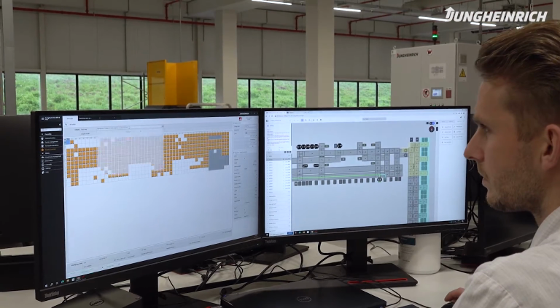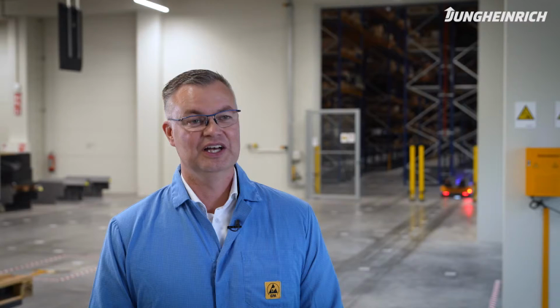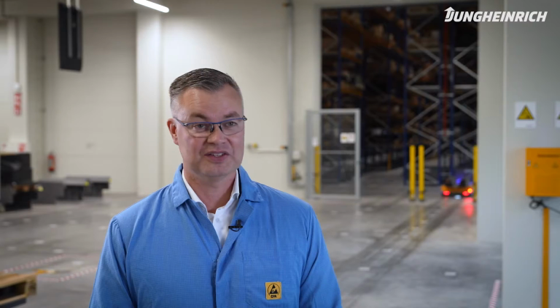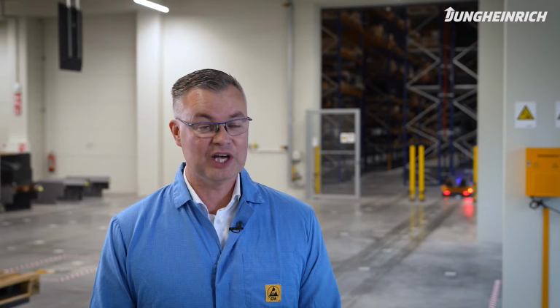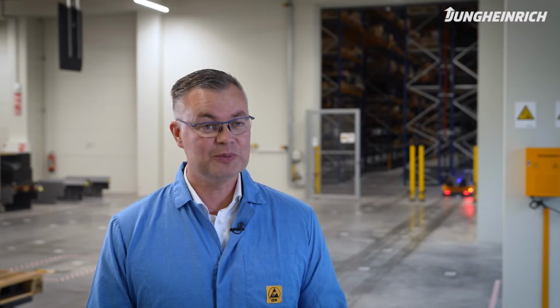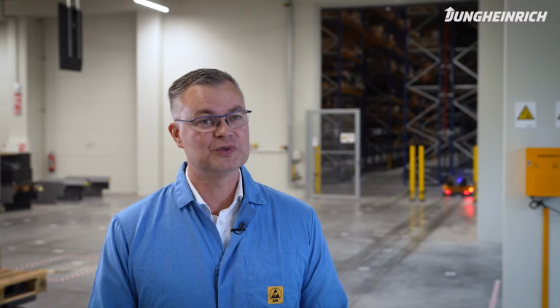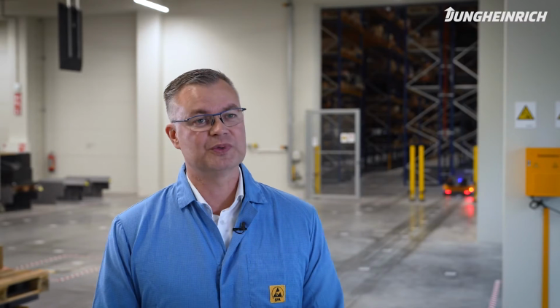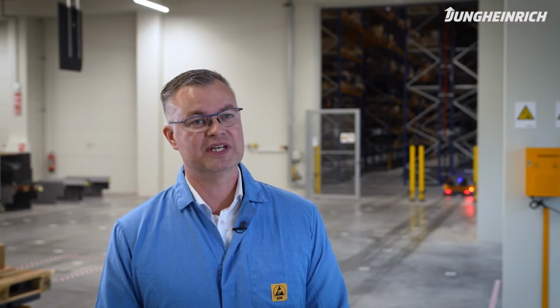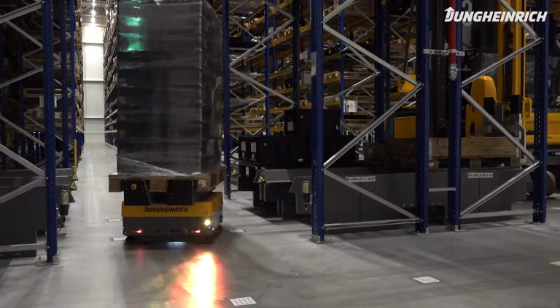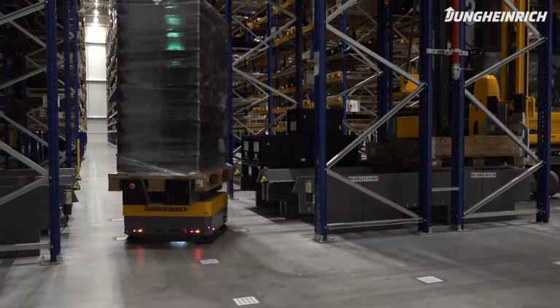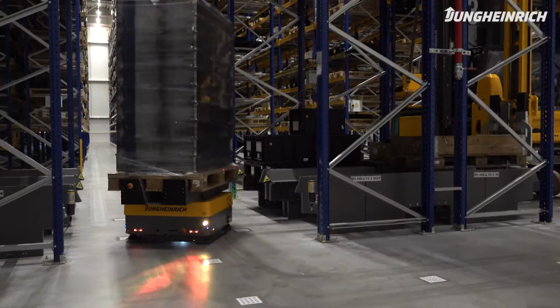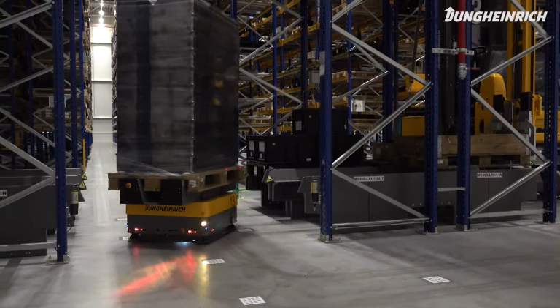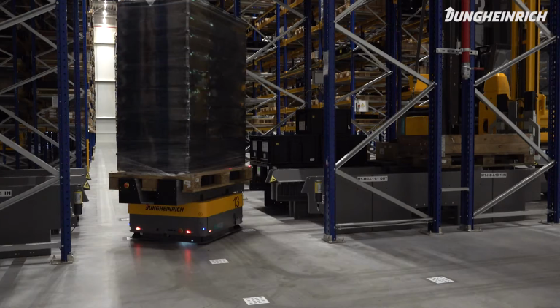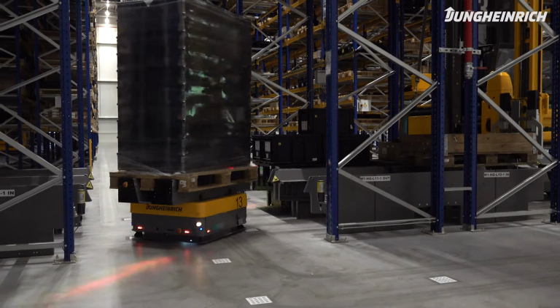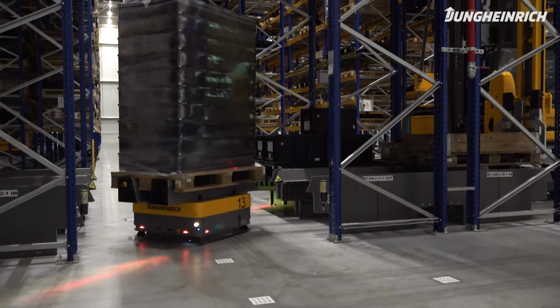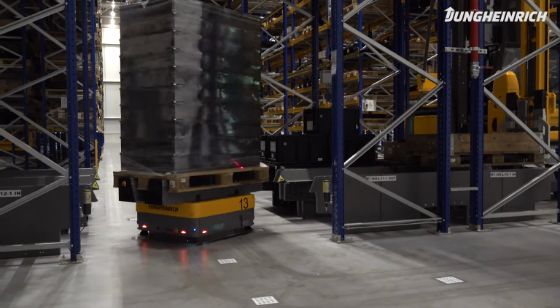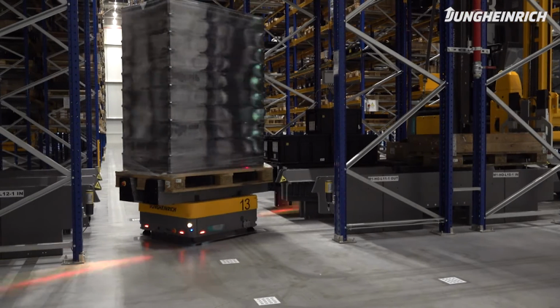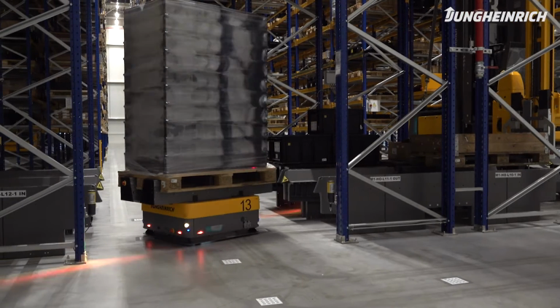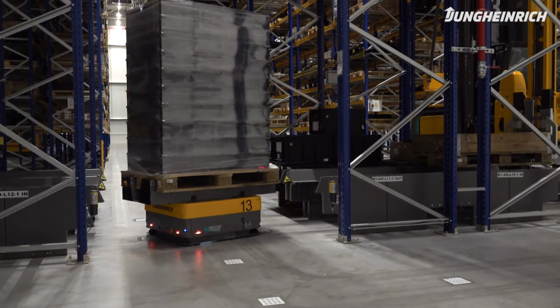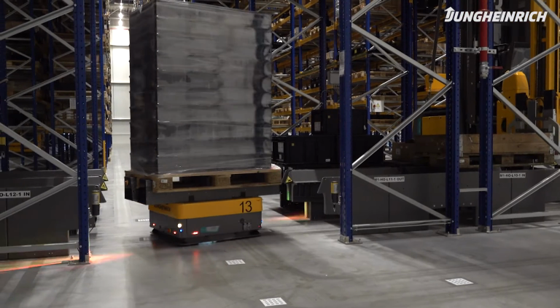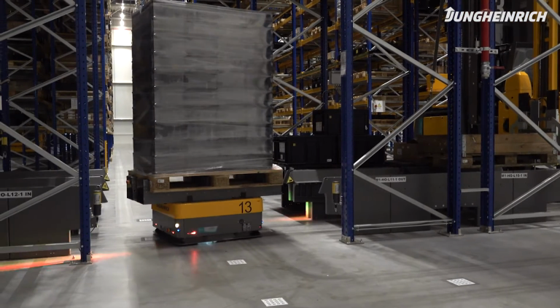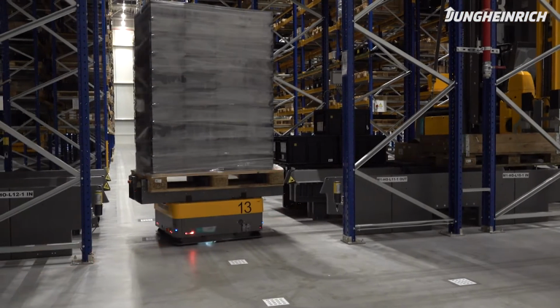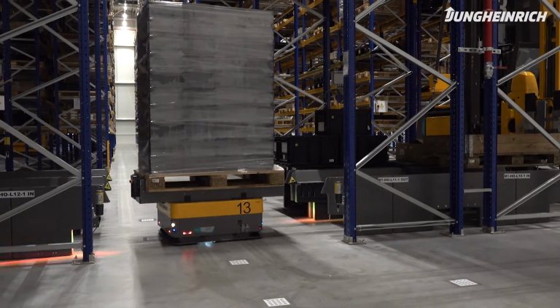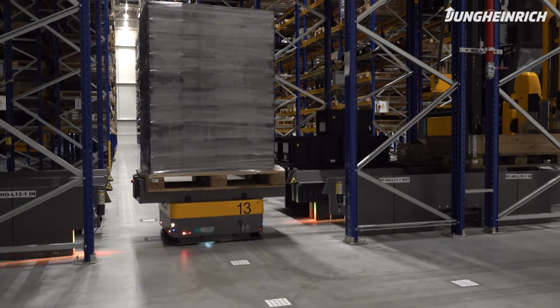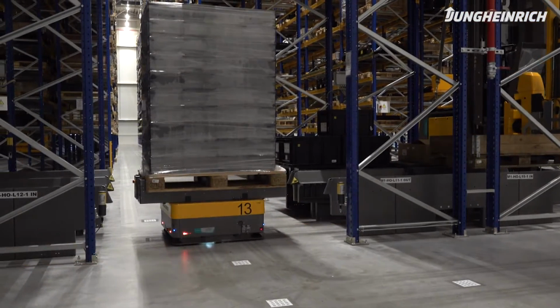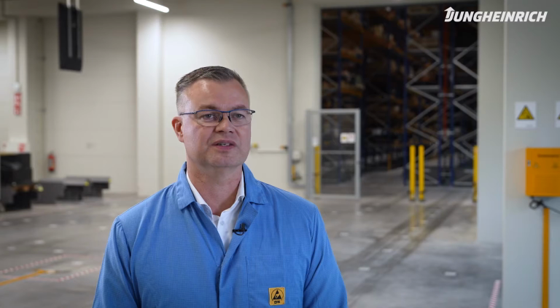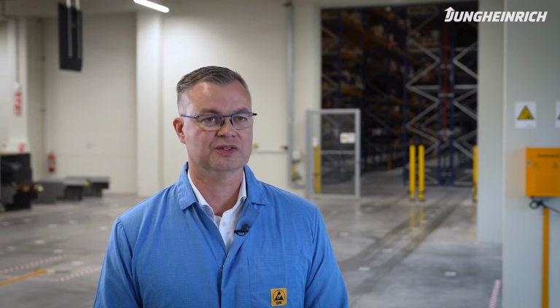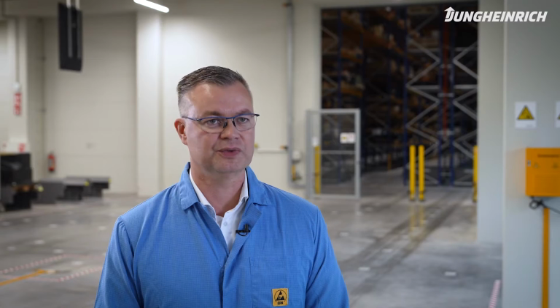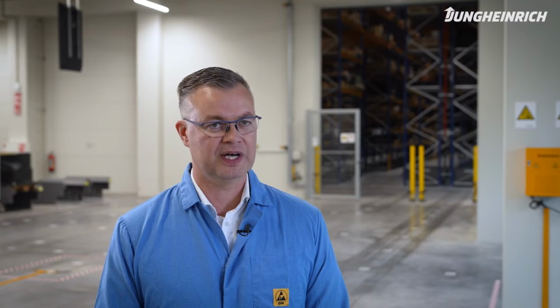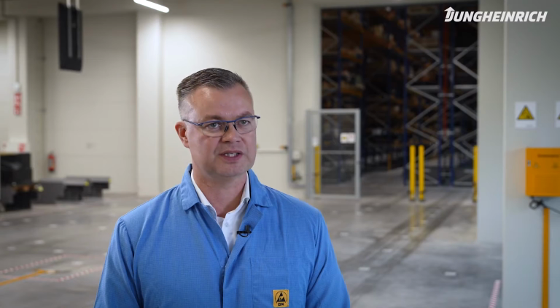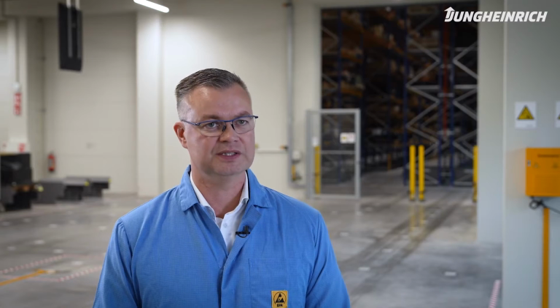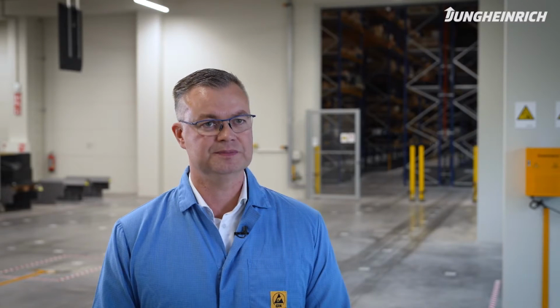It is a very special project. It is the first time that Jungheinrich has deployed this combination worldwide.